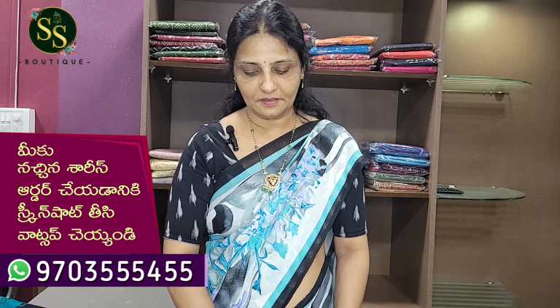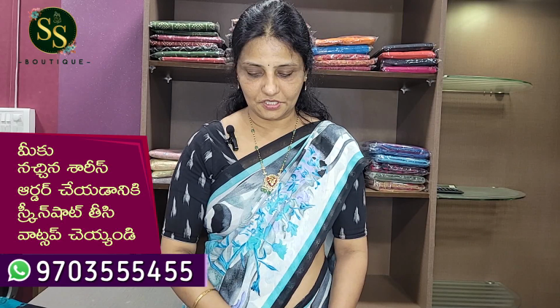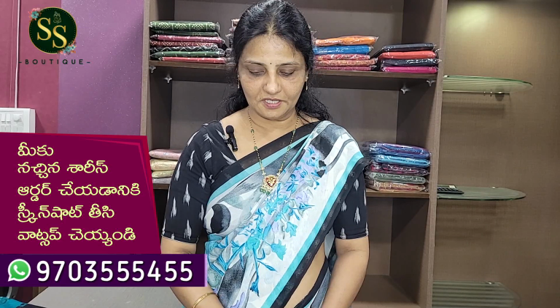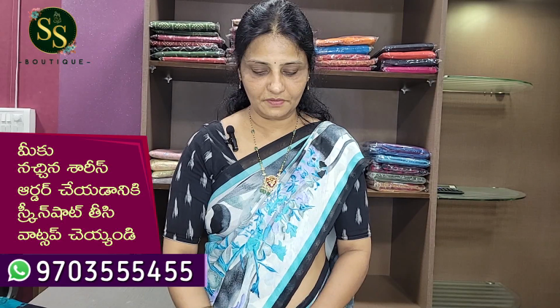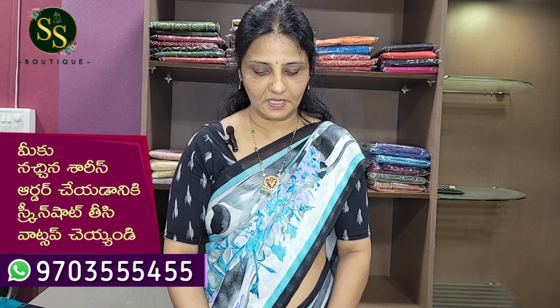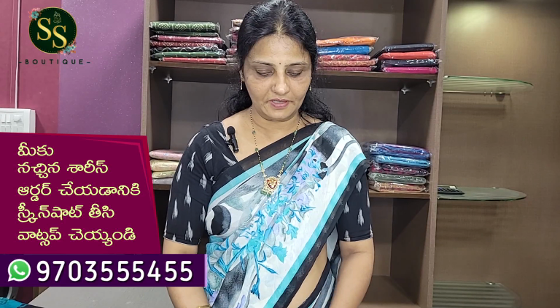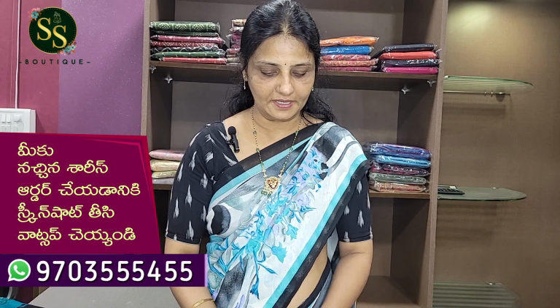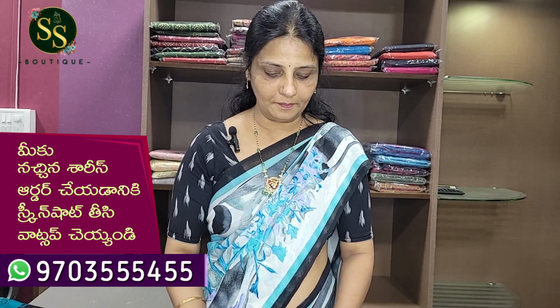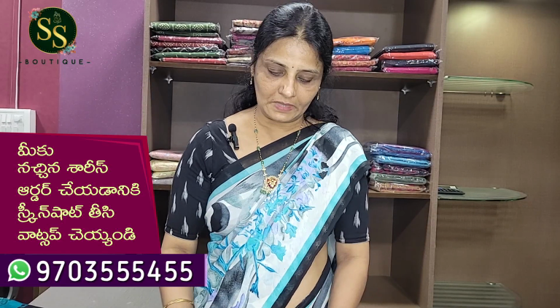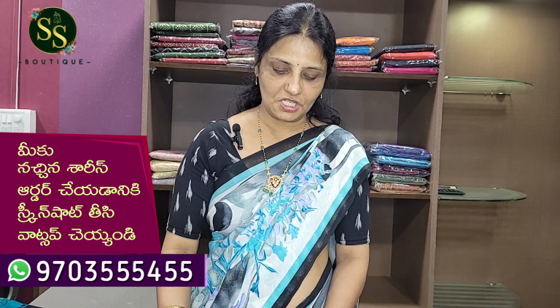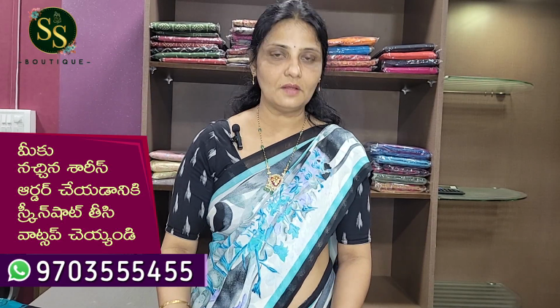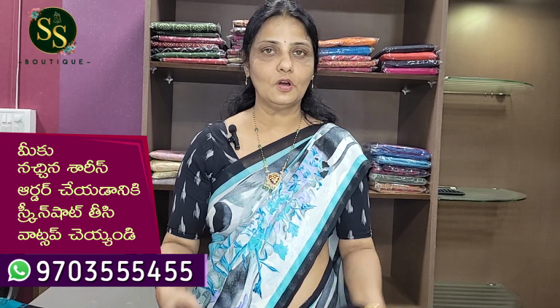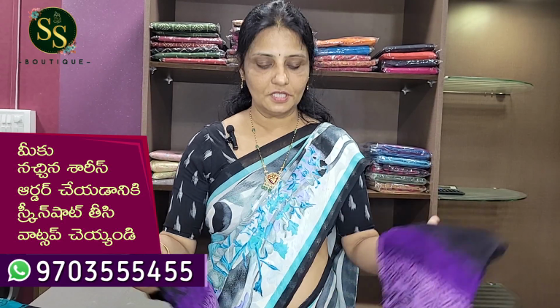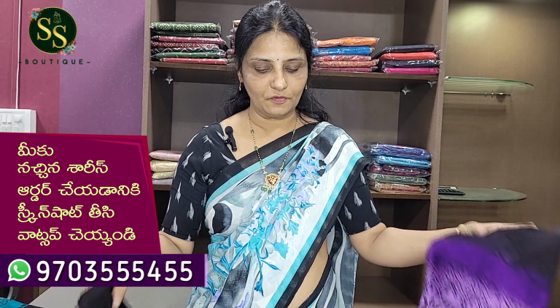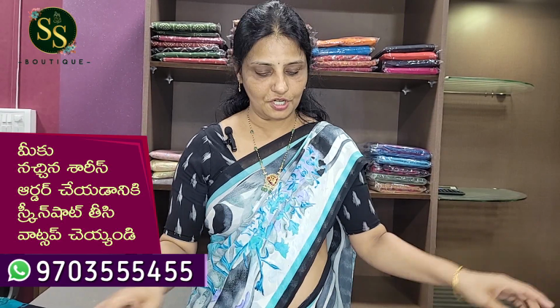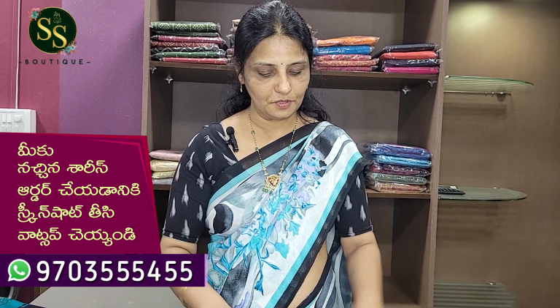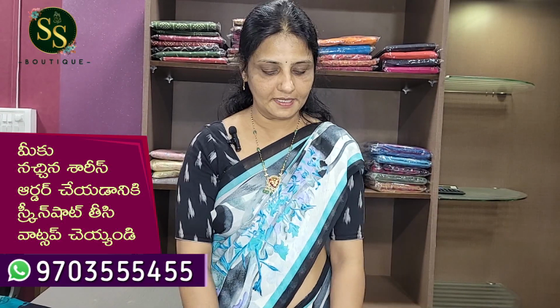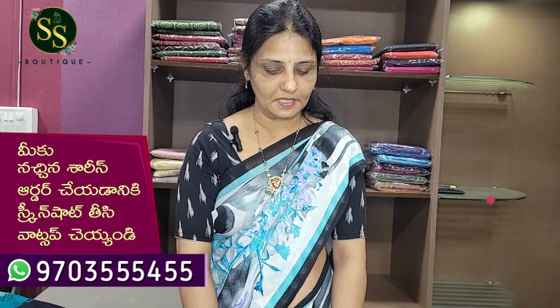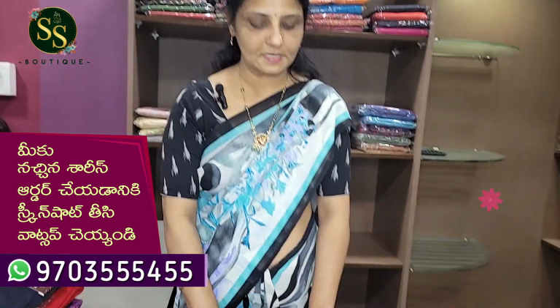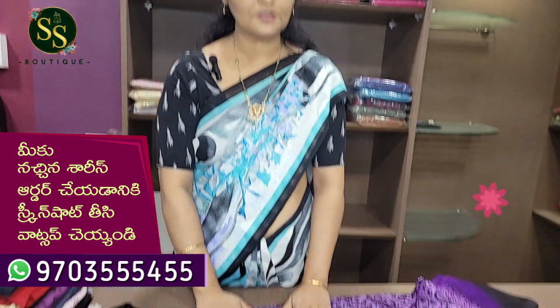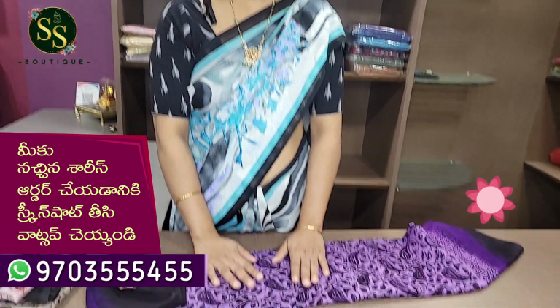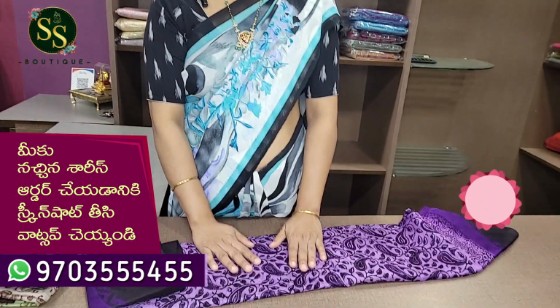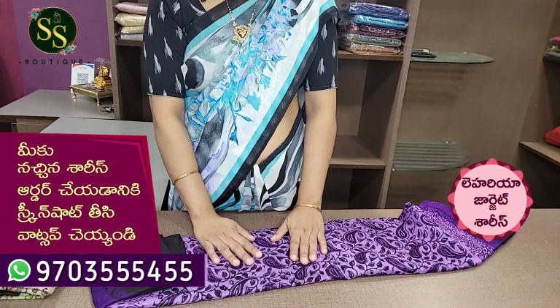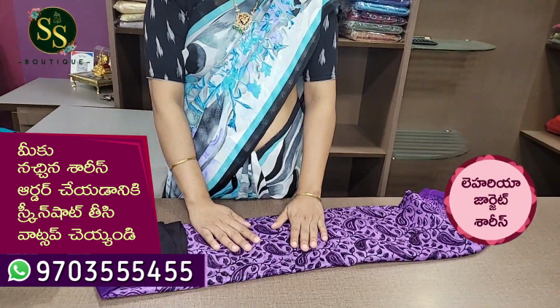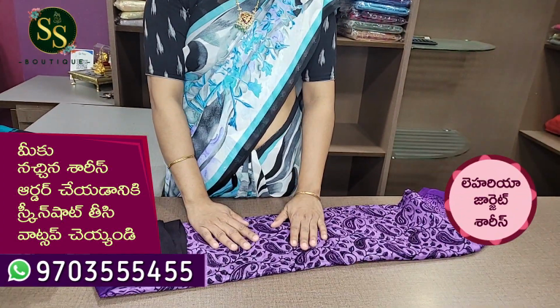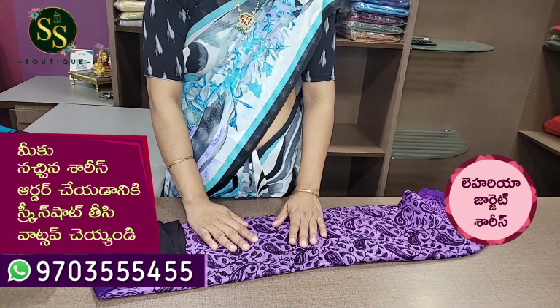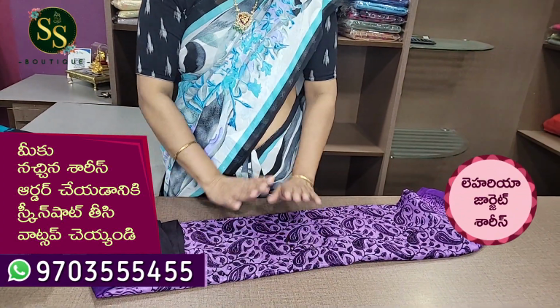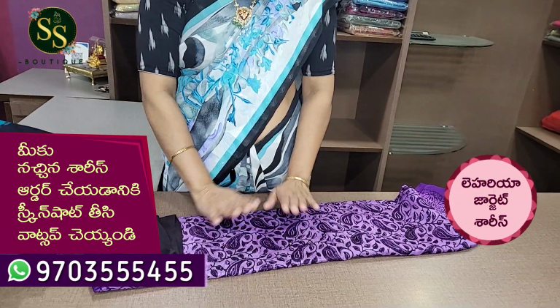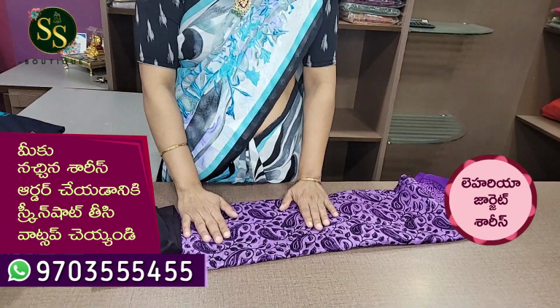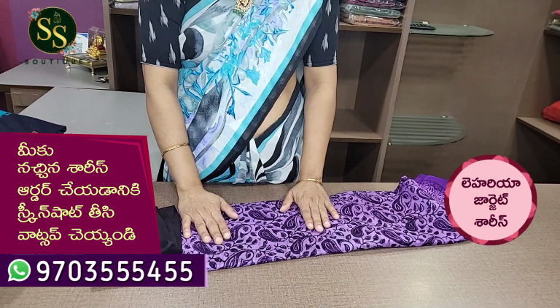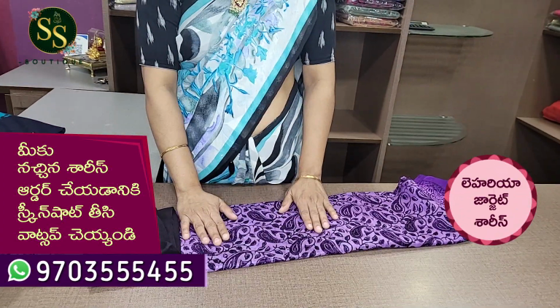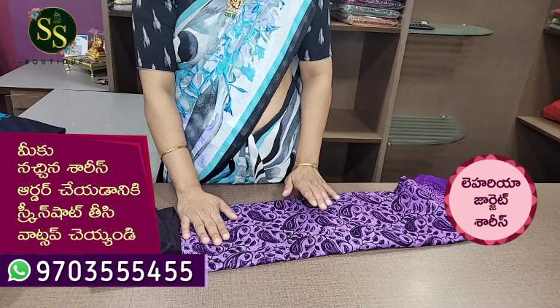We are going to have a variety of different colors. We are going to have a lot of washable items. We are going to have a lot of heavy quality Georges.